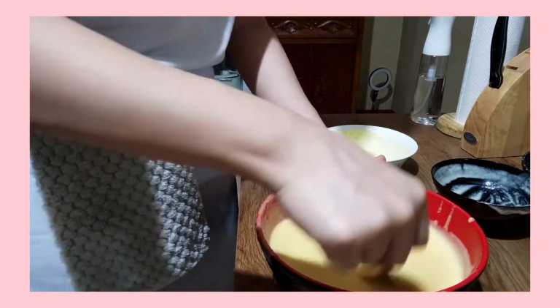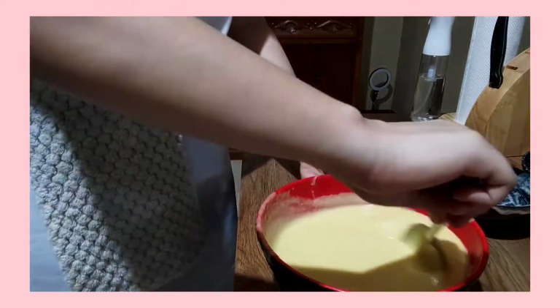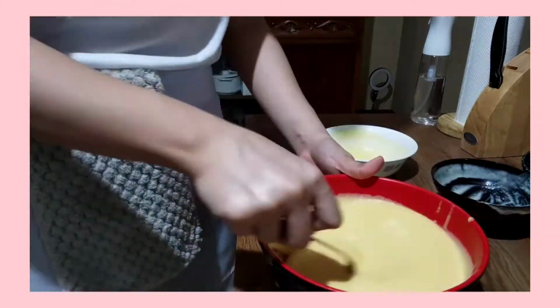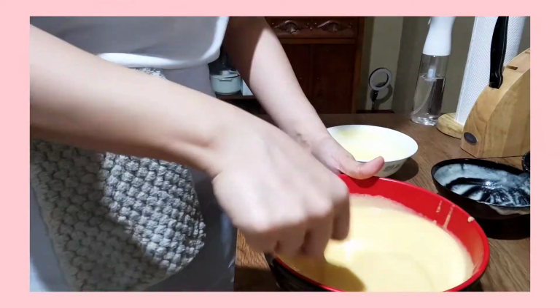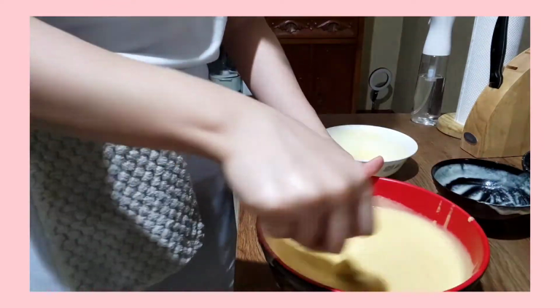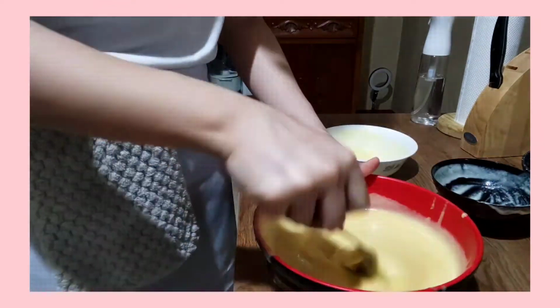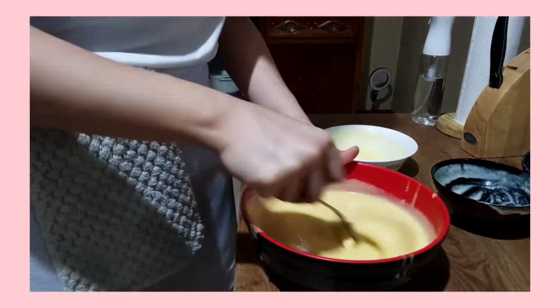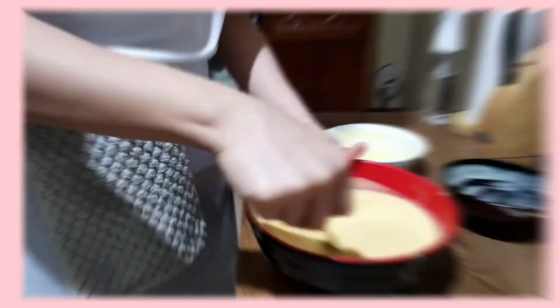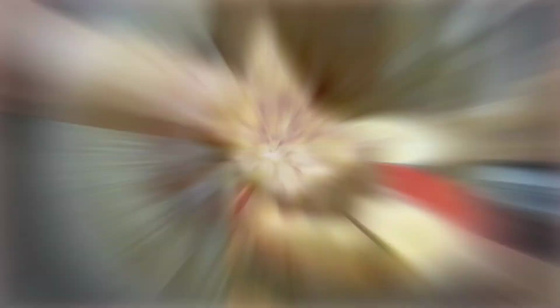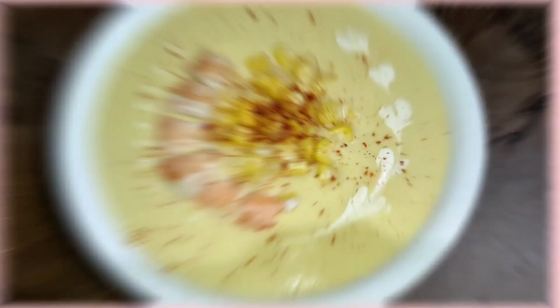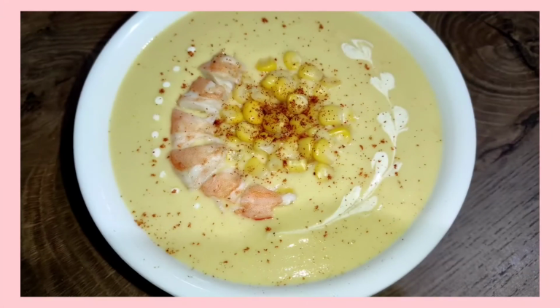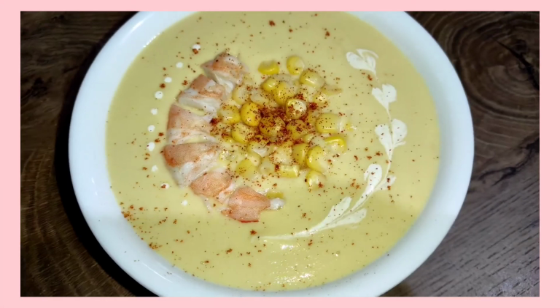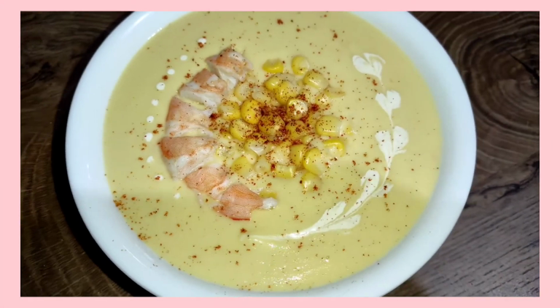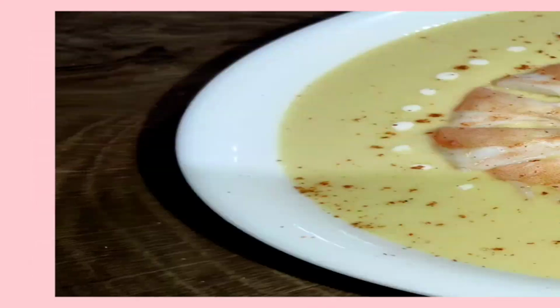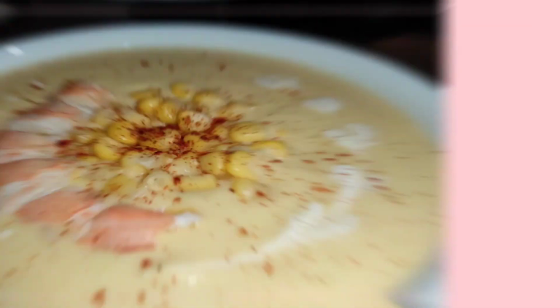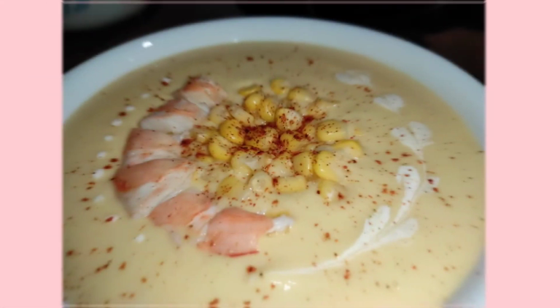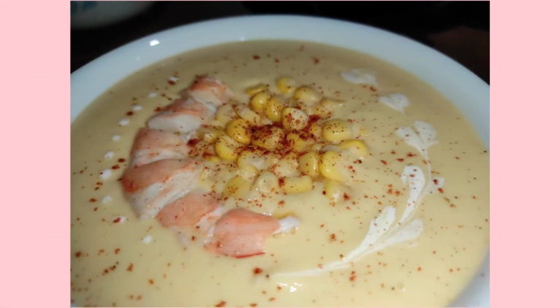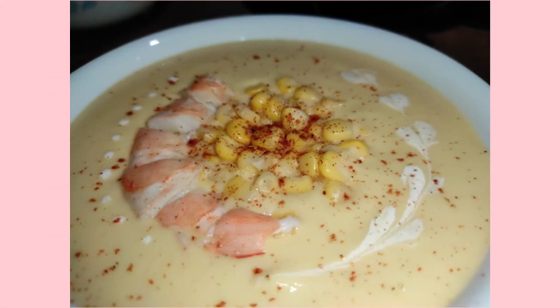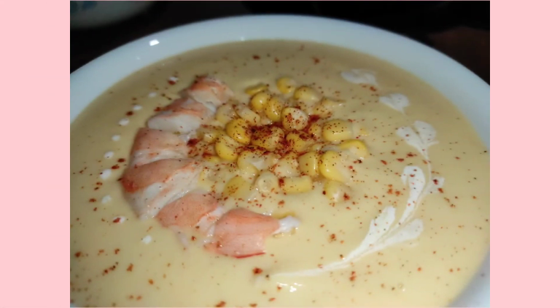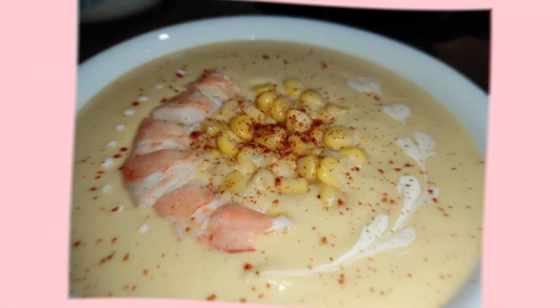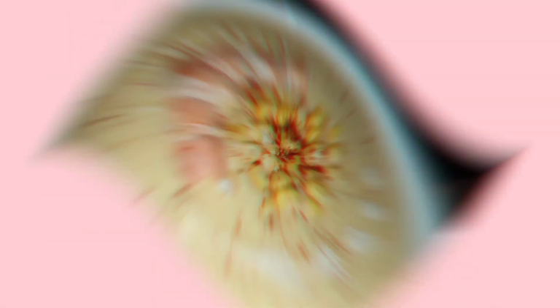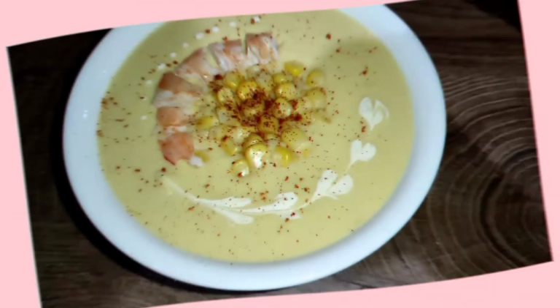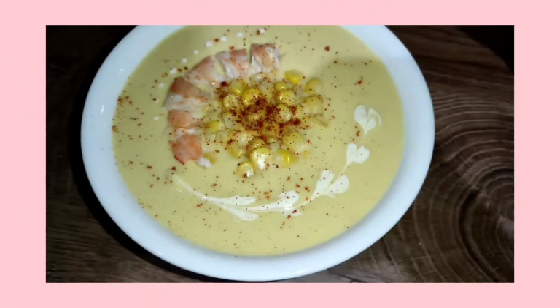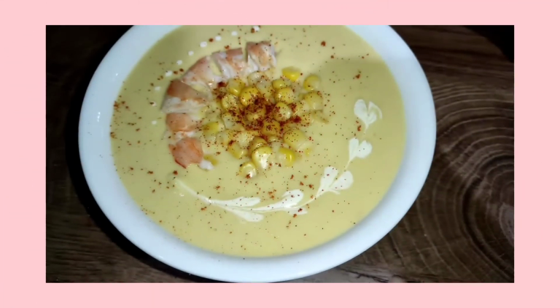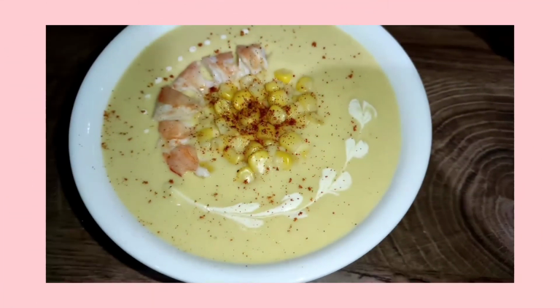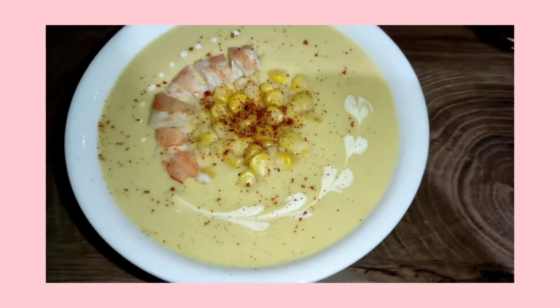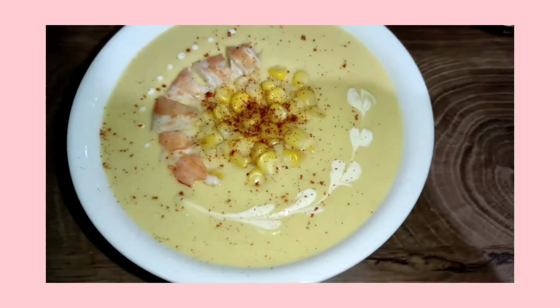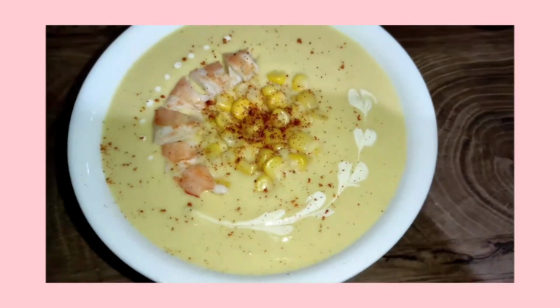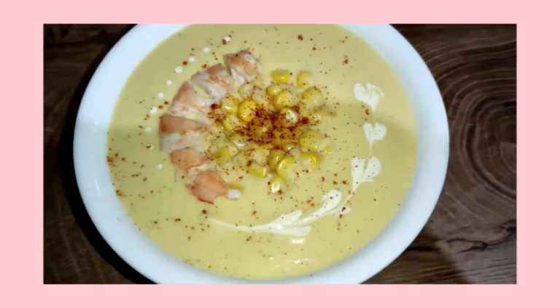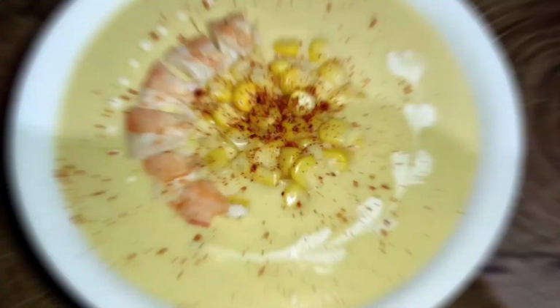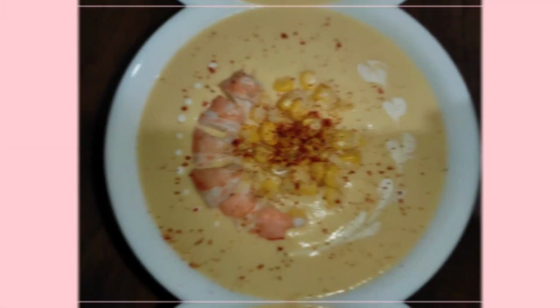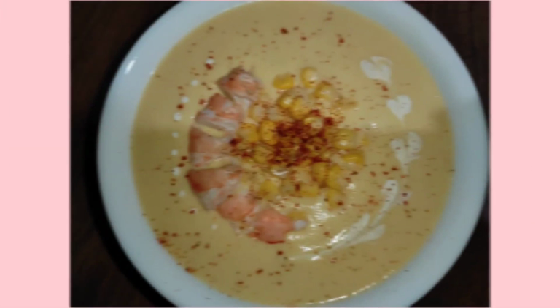And there you have it, our shrimp and corn soup. Thank you for watching! Bye!